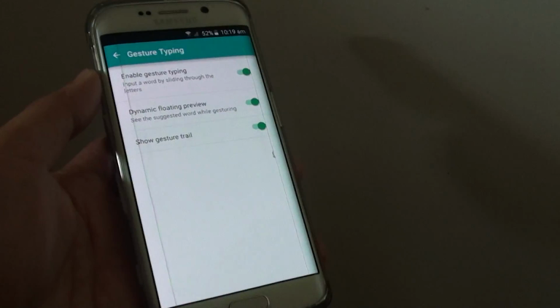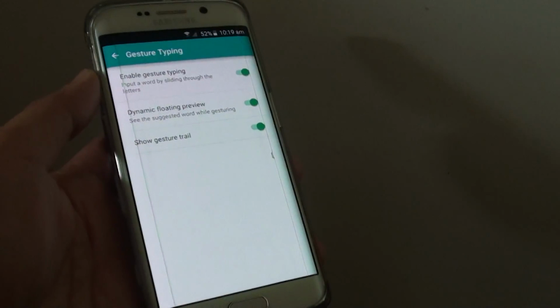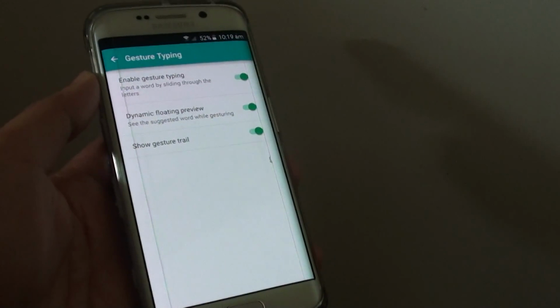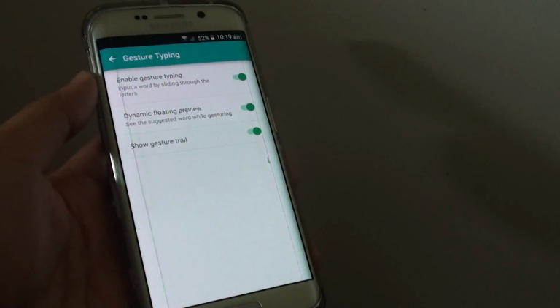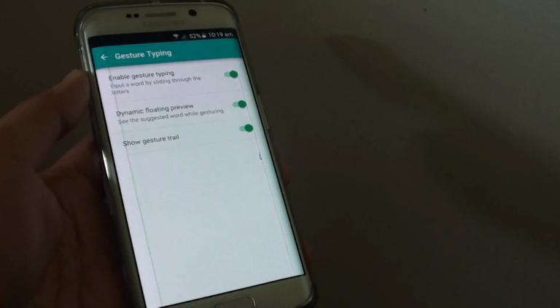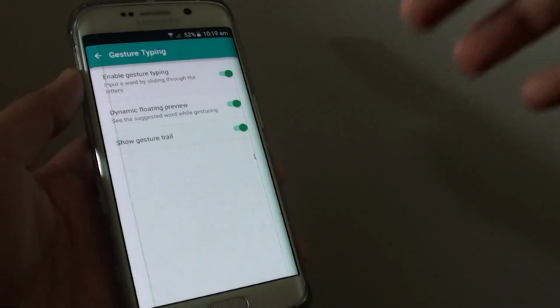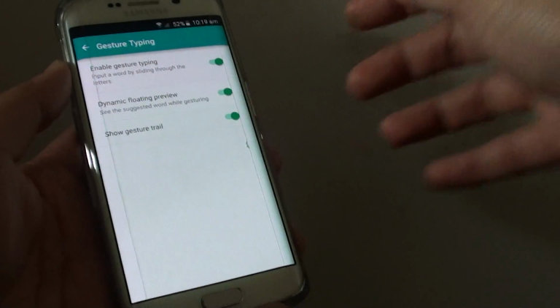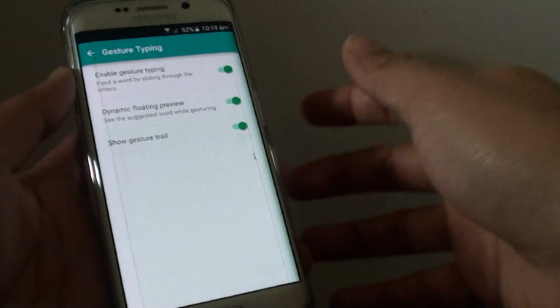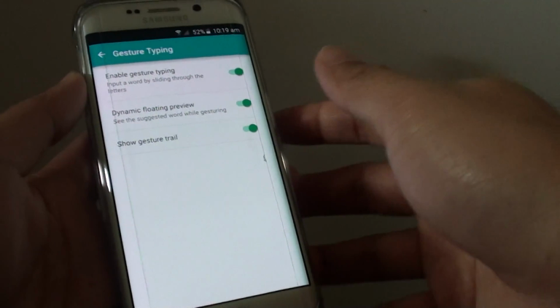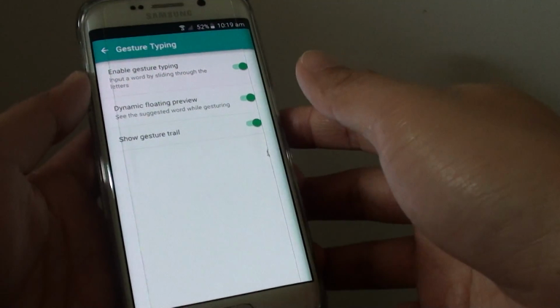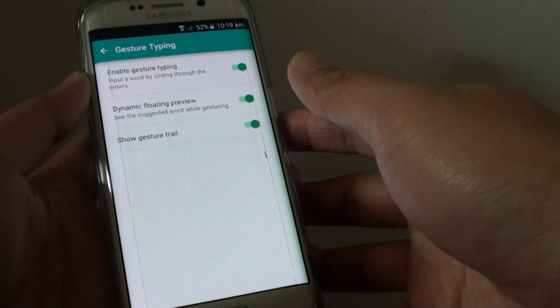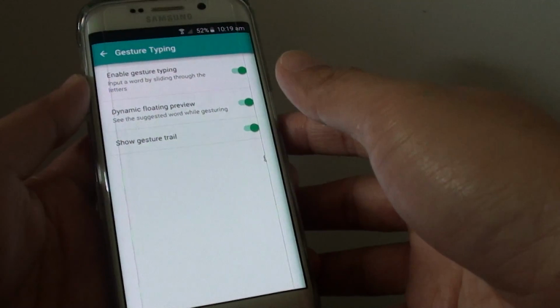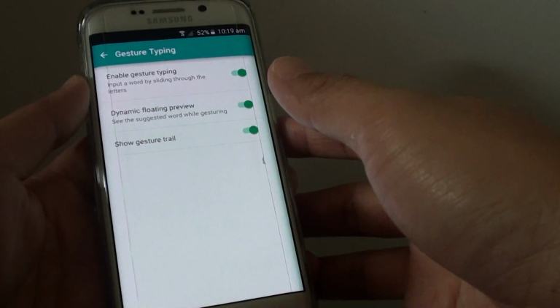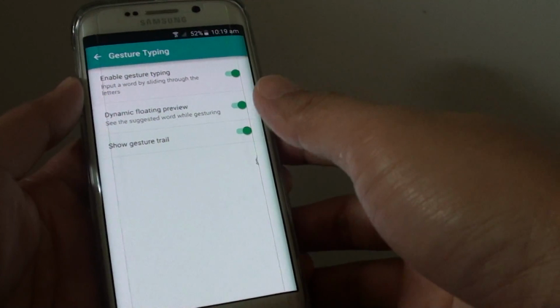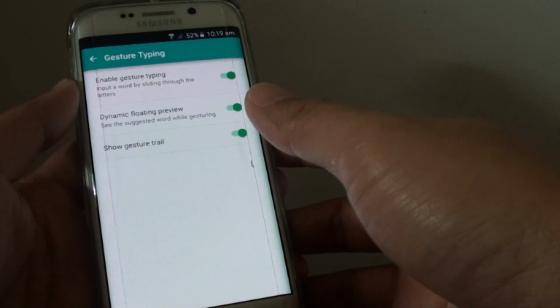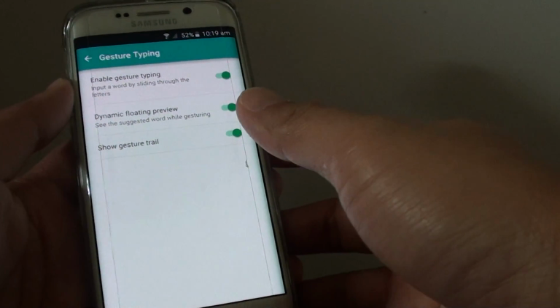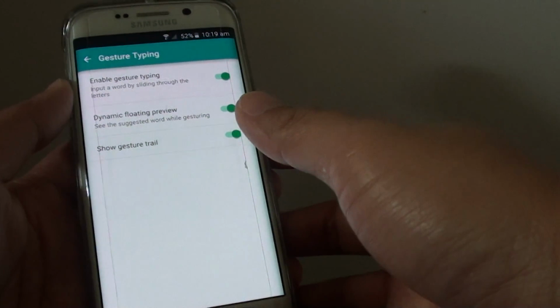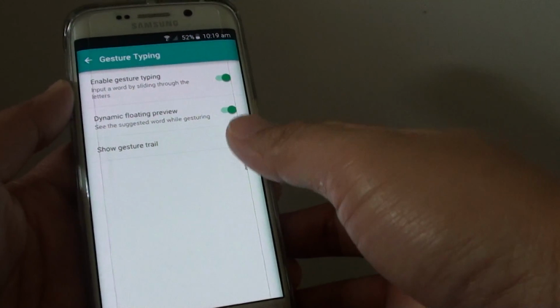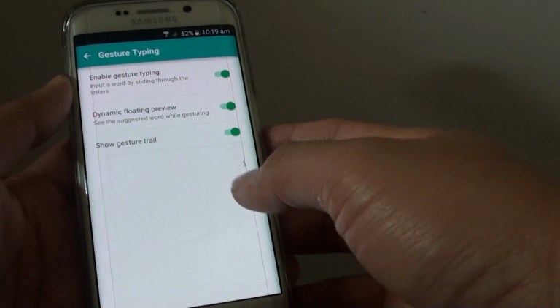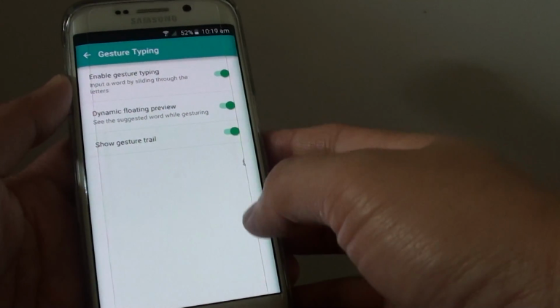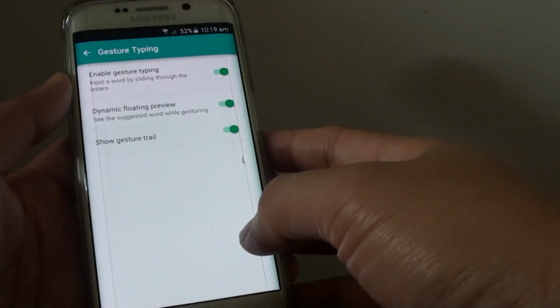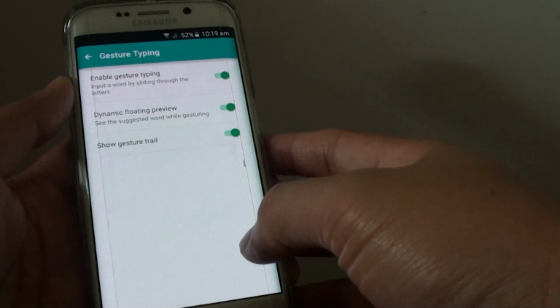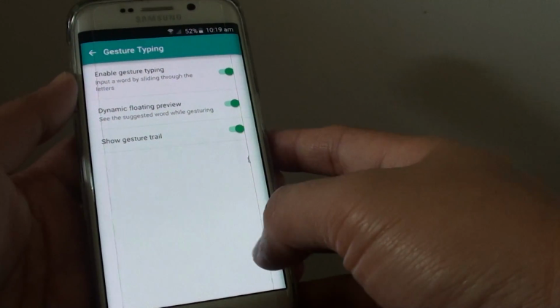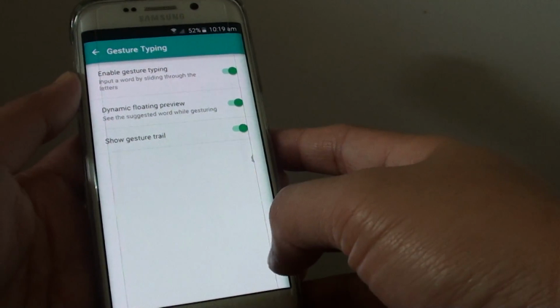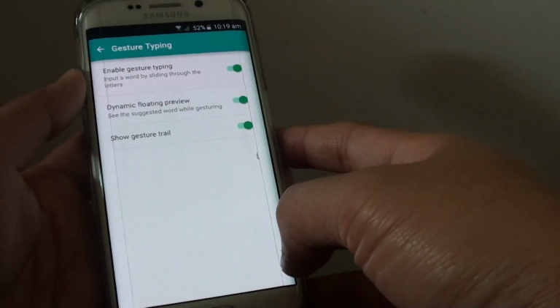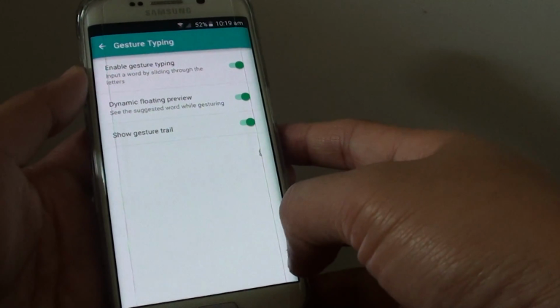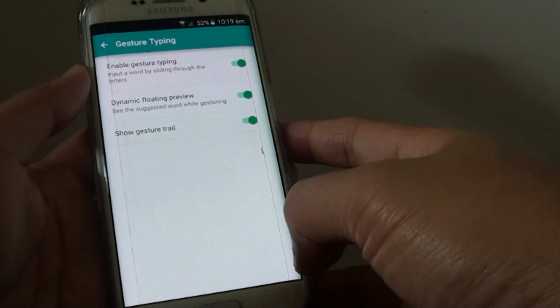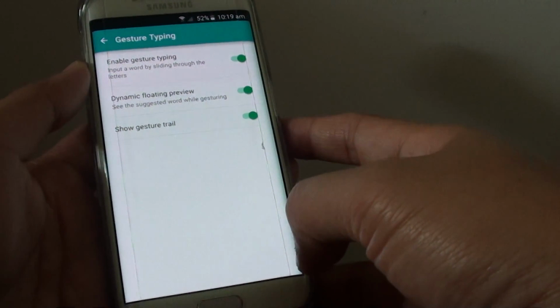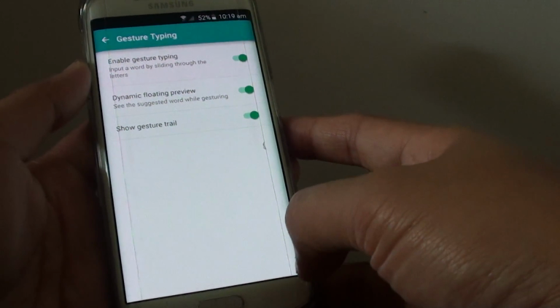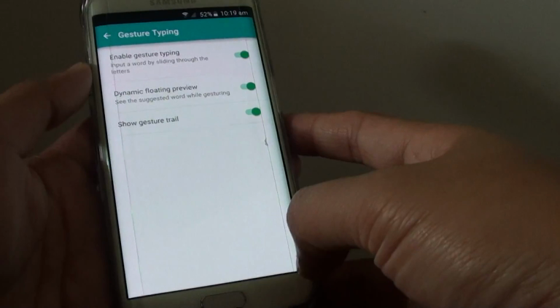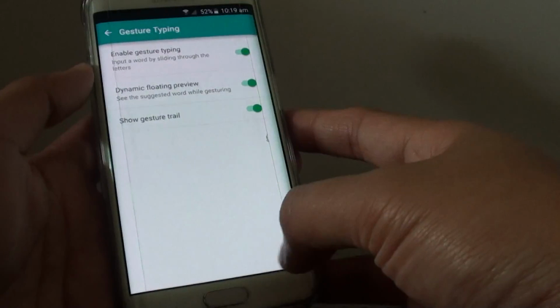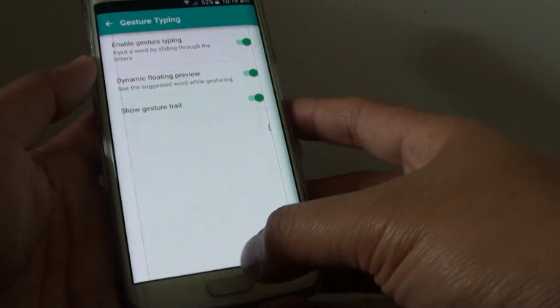How to enable or disable Google keyboard gesture typing on the Samsung Galaxy S6 Edge.